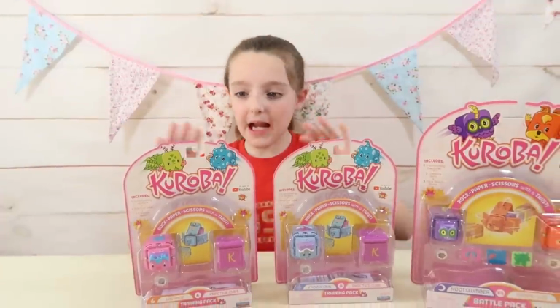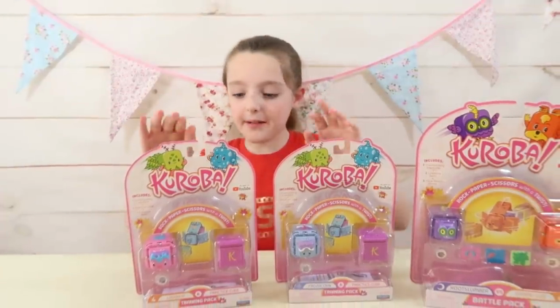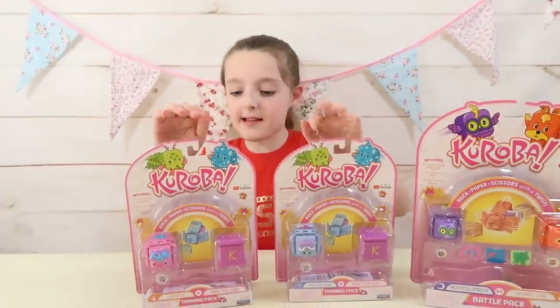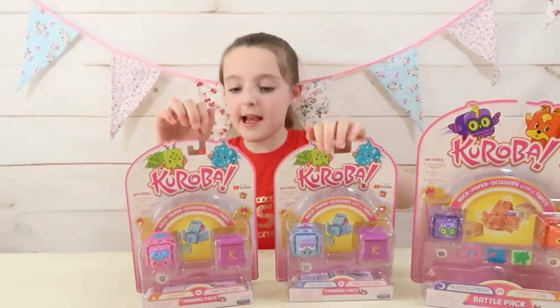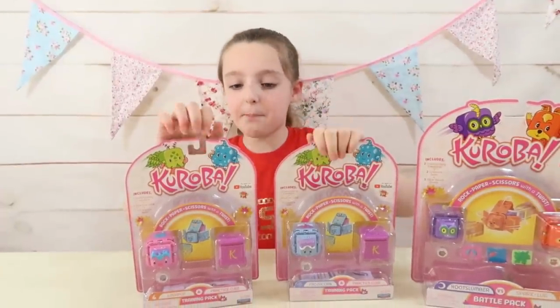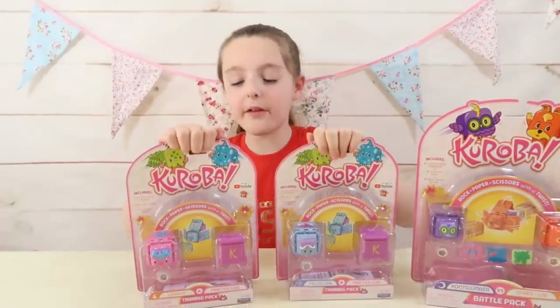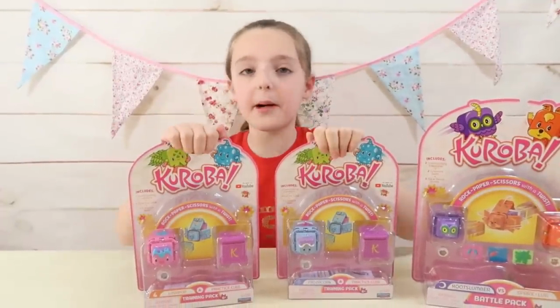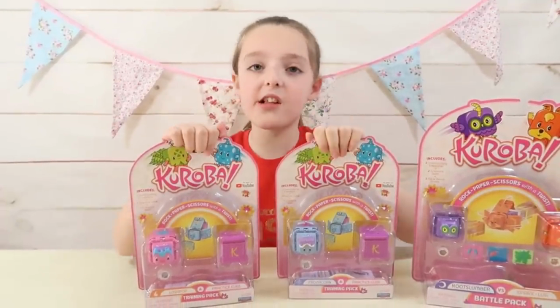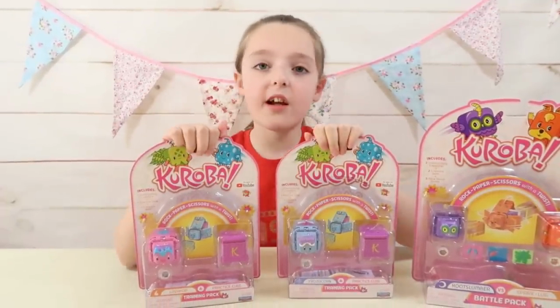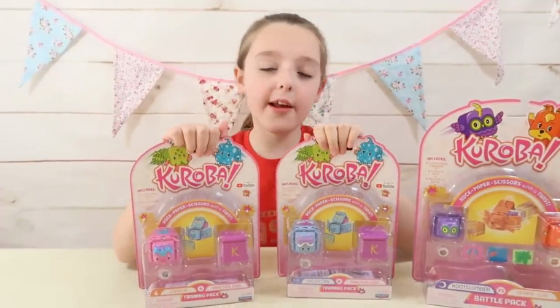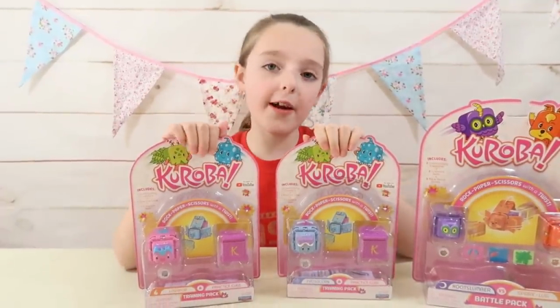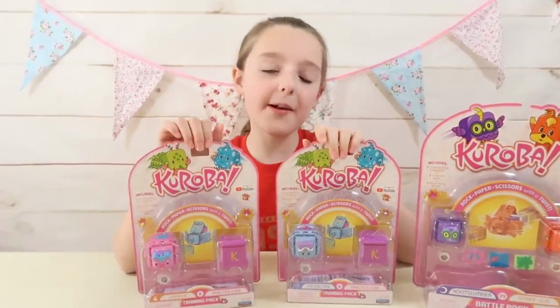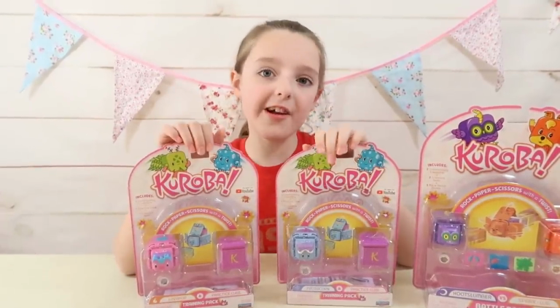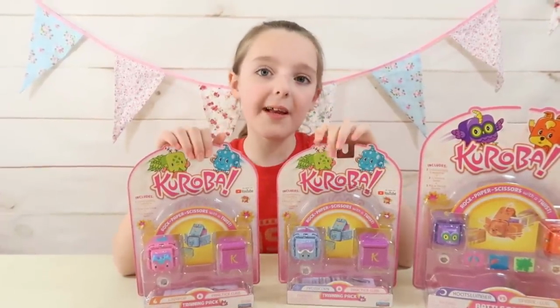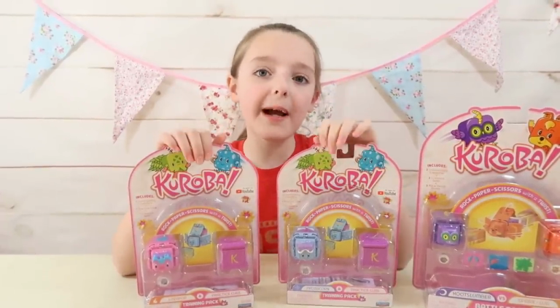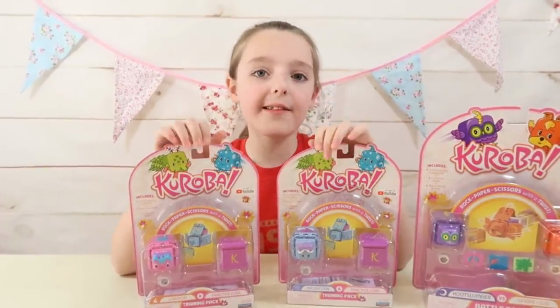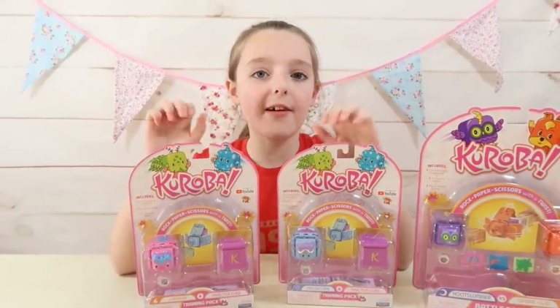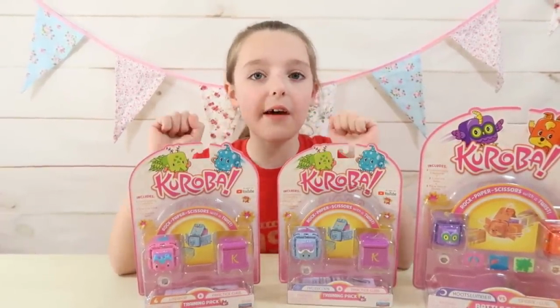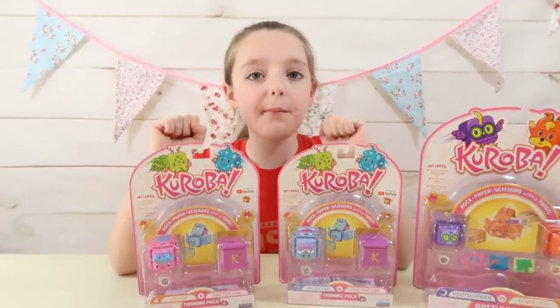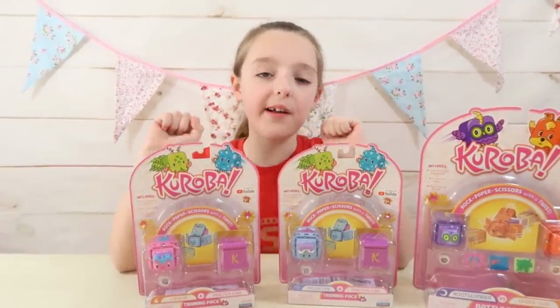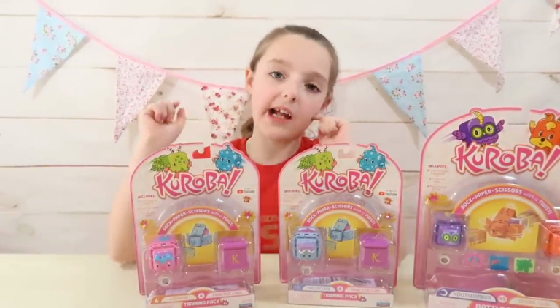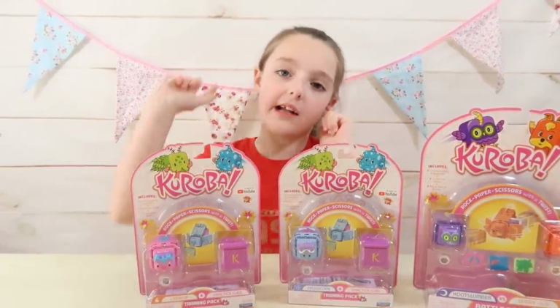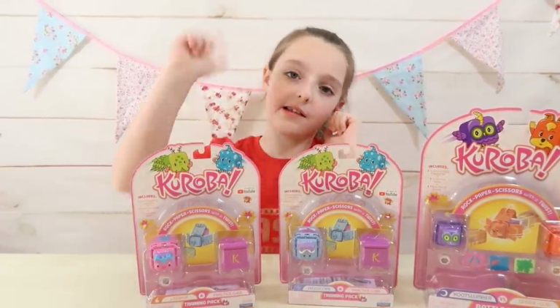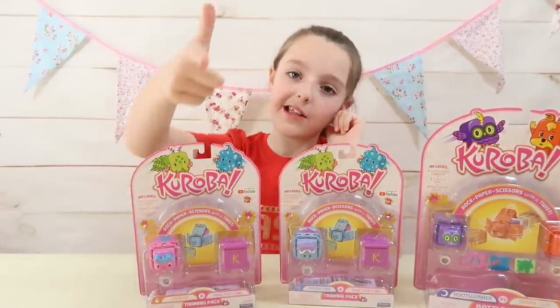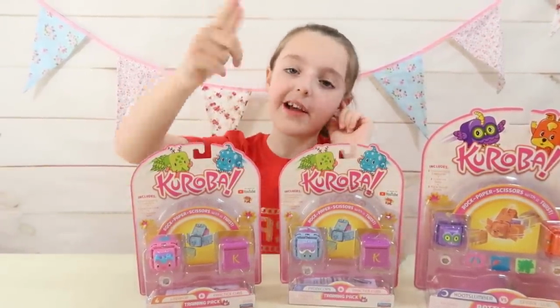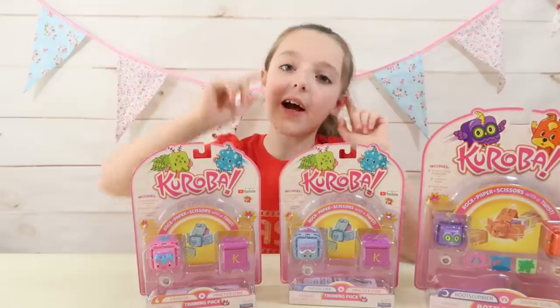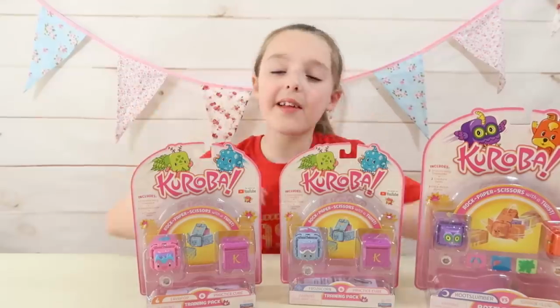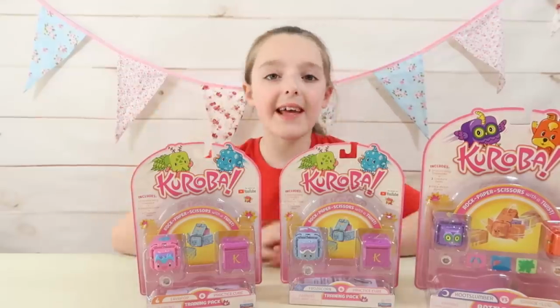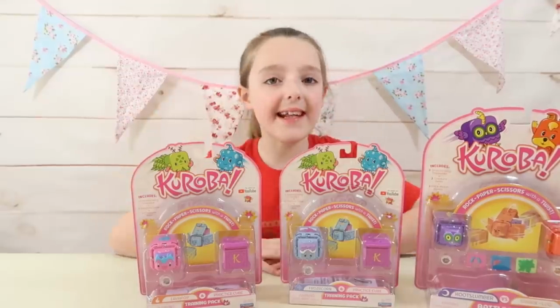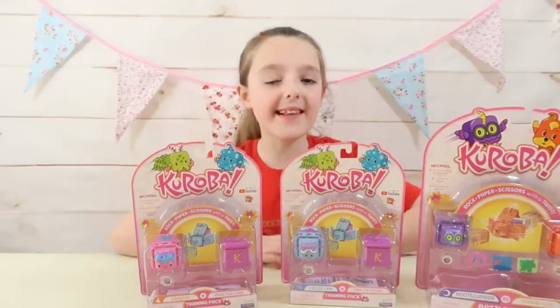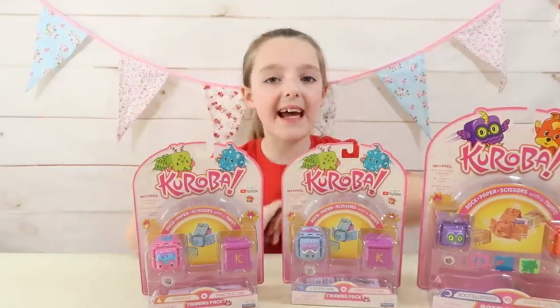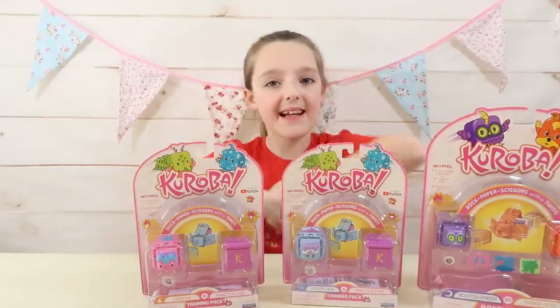I'm now going to take both of my Cureva training packs out of the box and I'll see you guys in a sec.